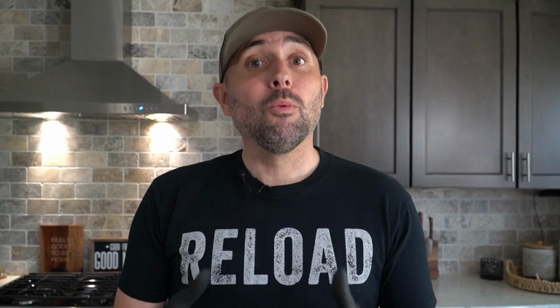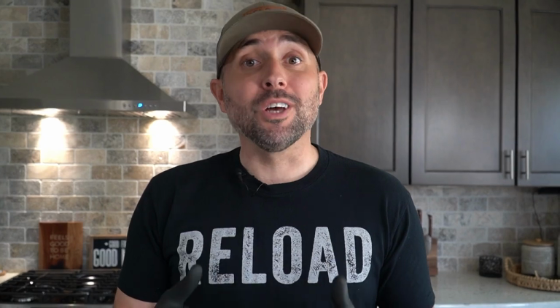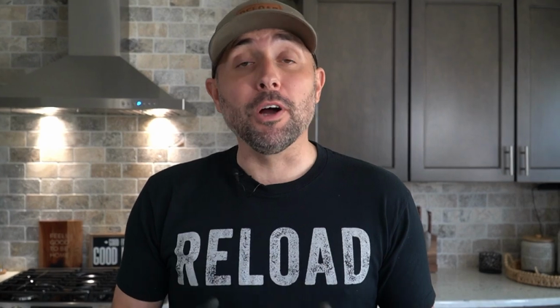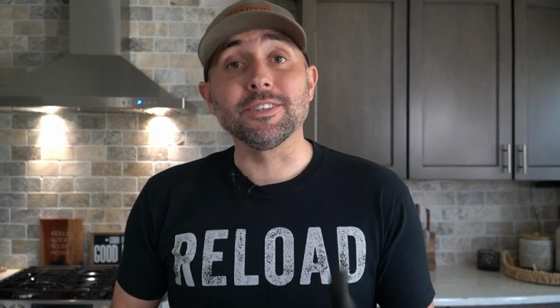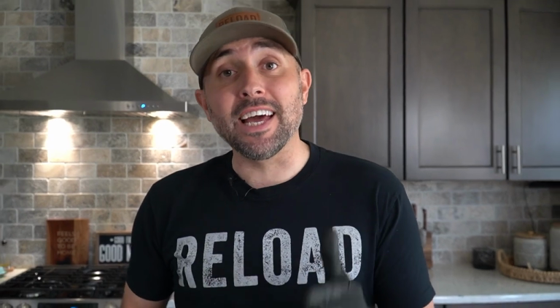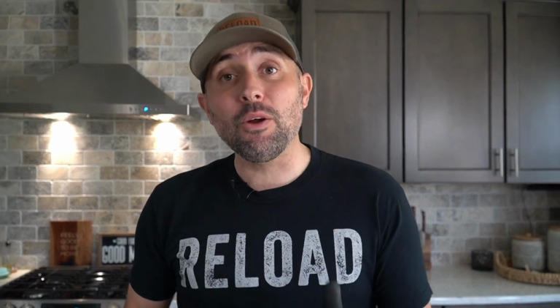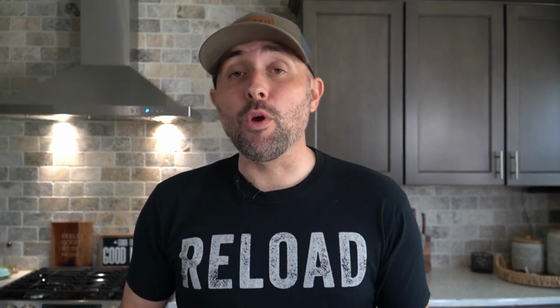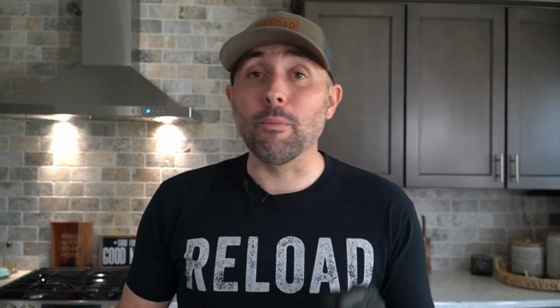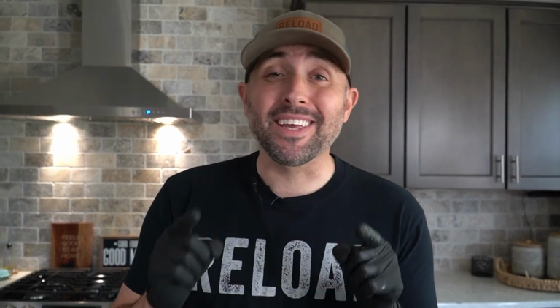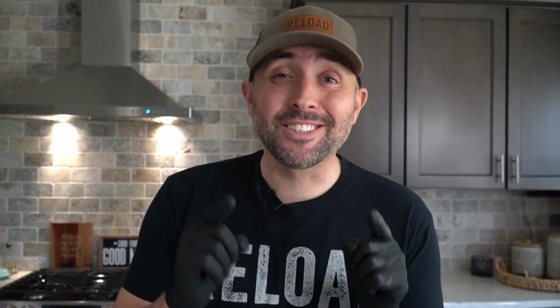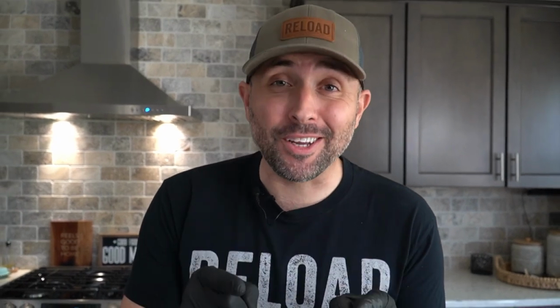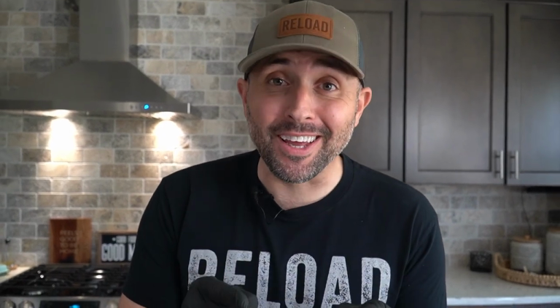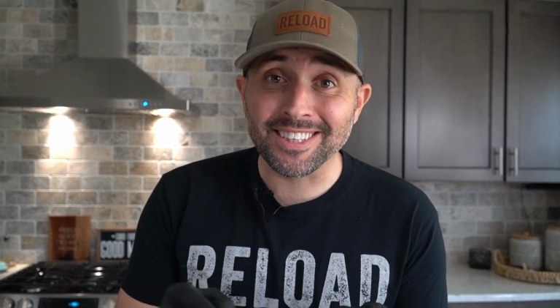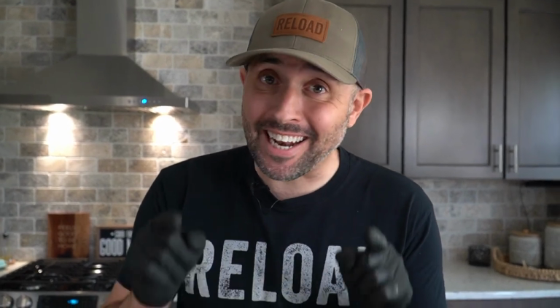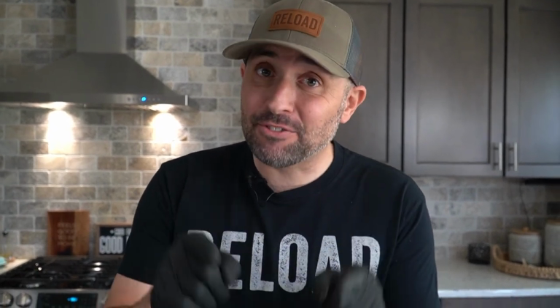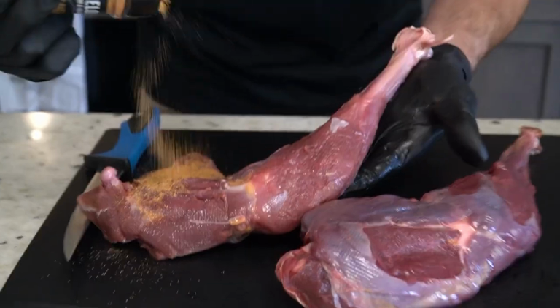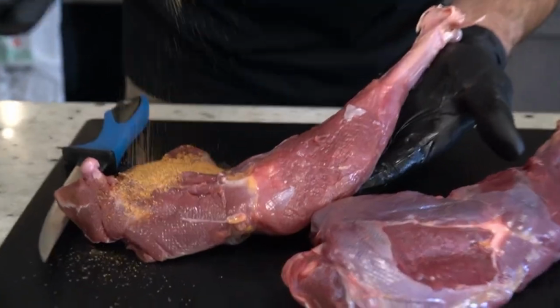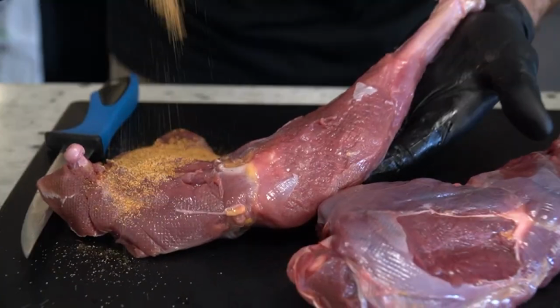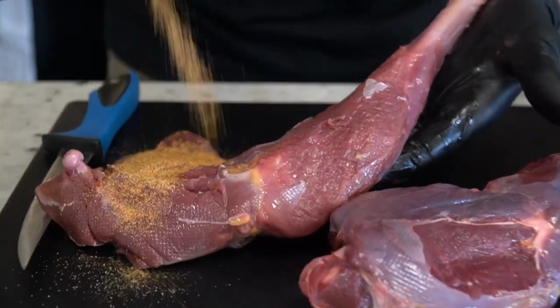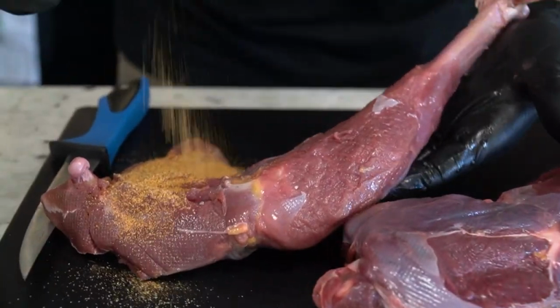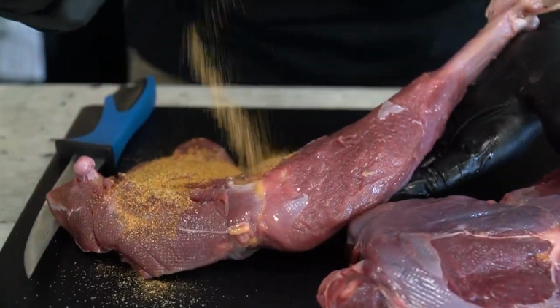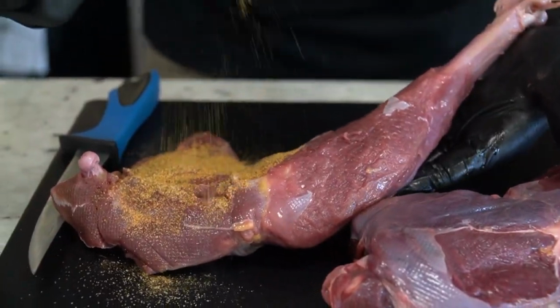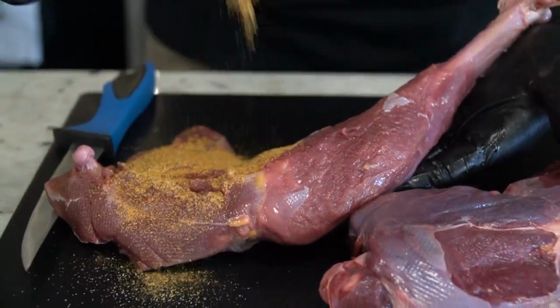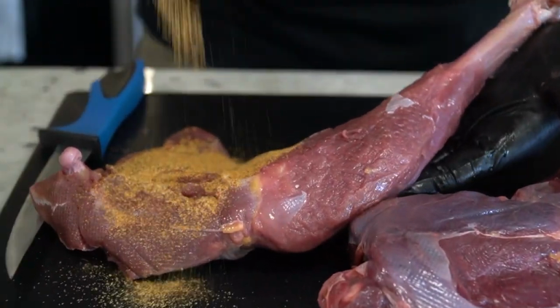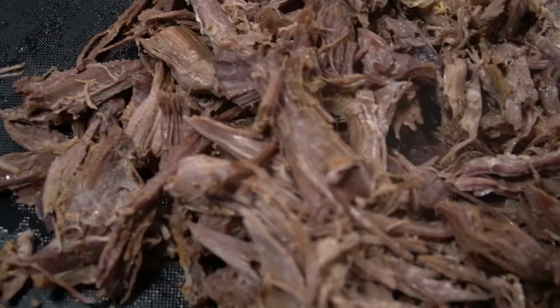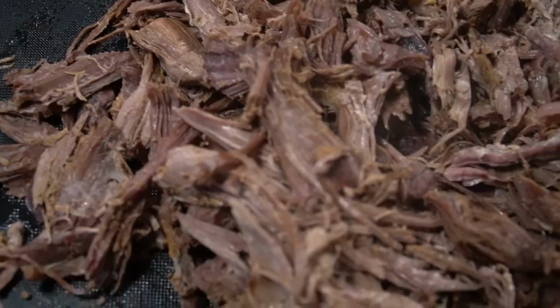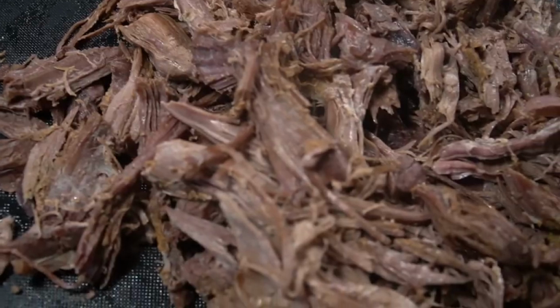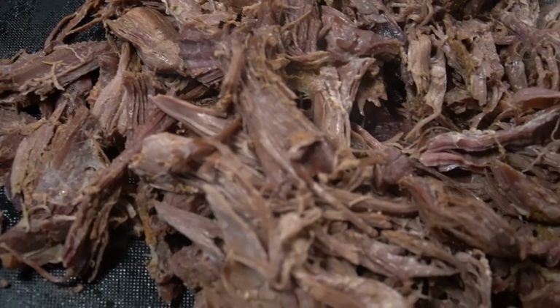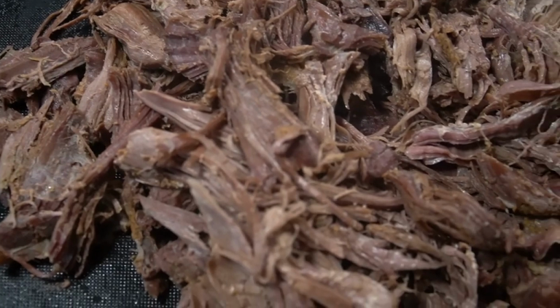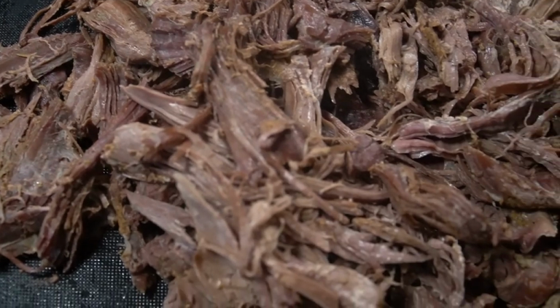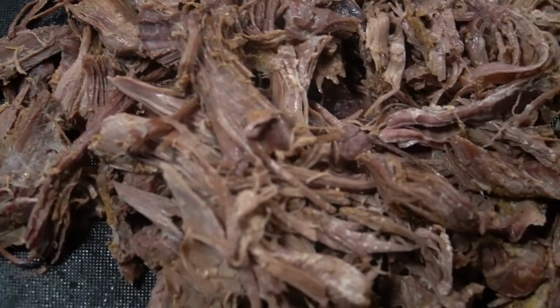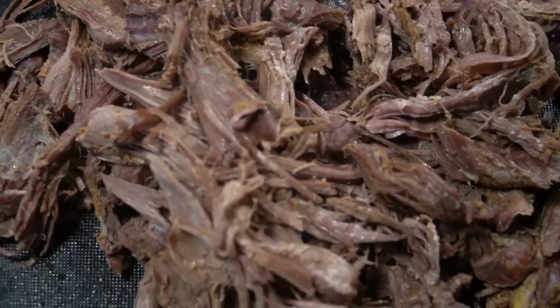What's up y'all? Today we are making turkey legs, and after you see this you'll never leave another one in the field again.